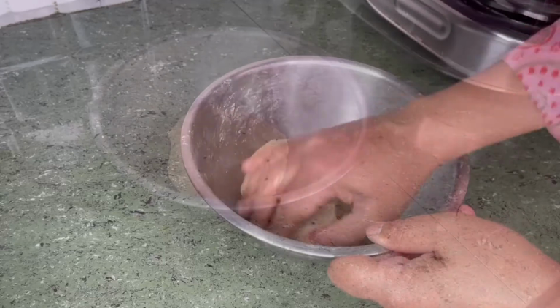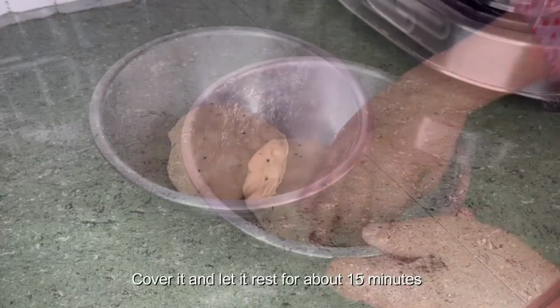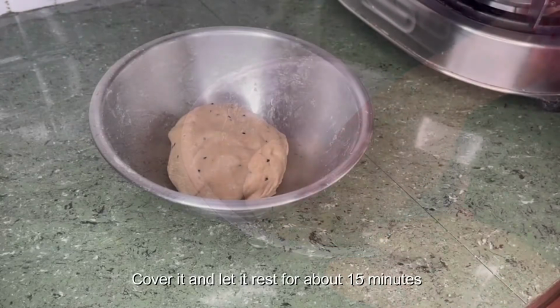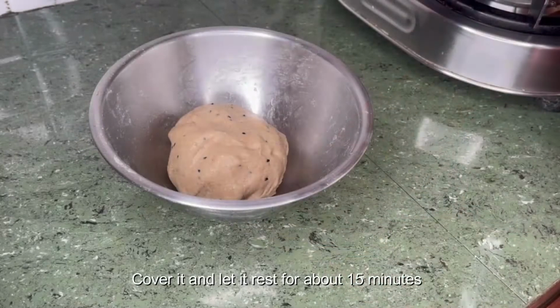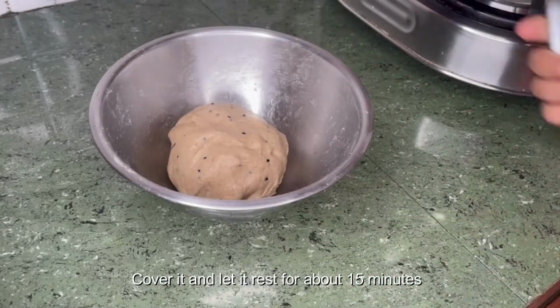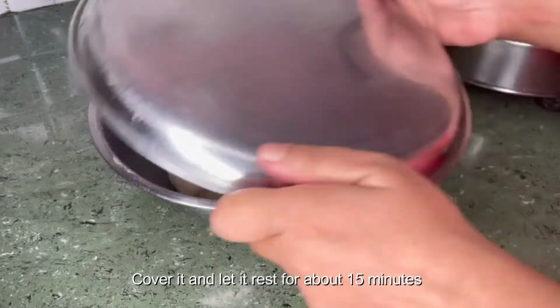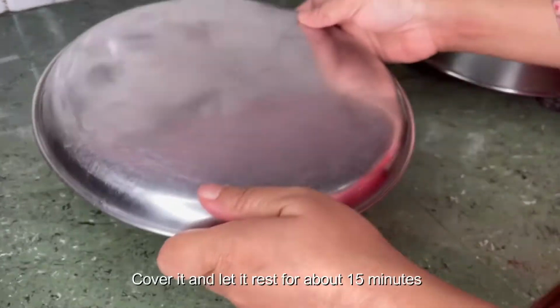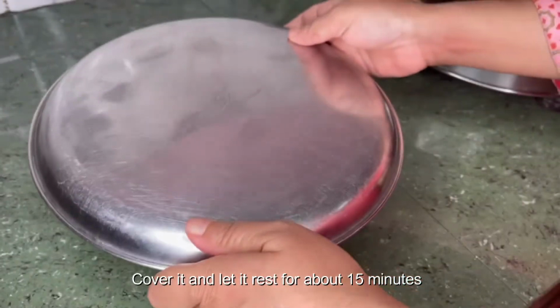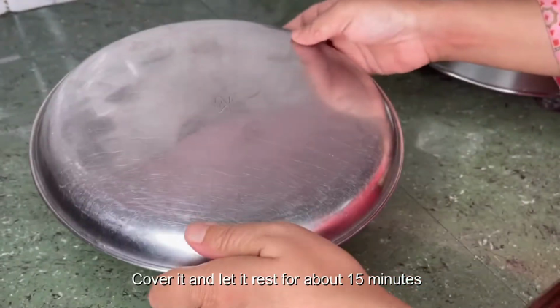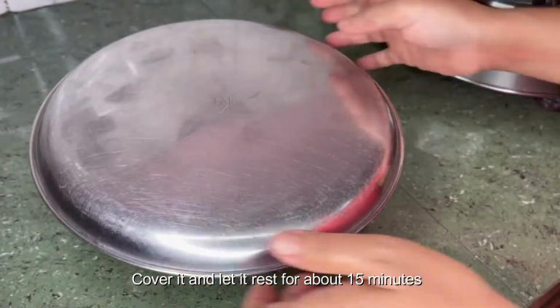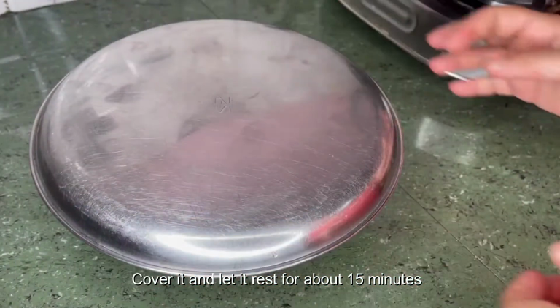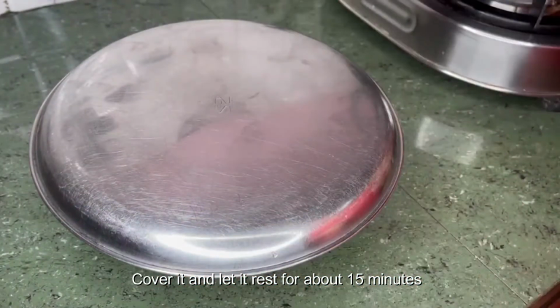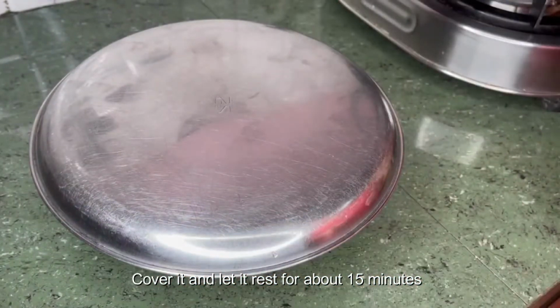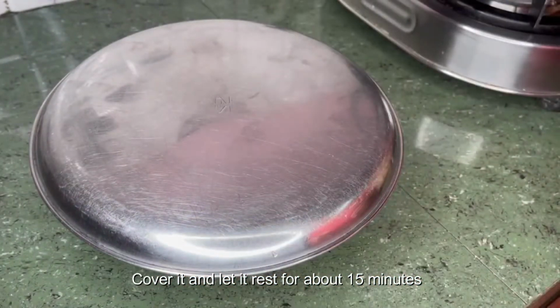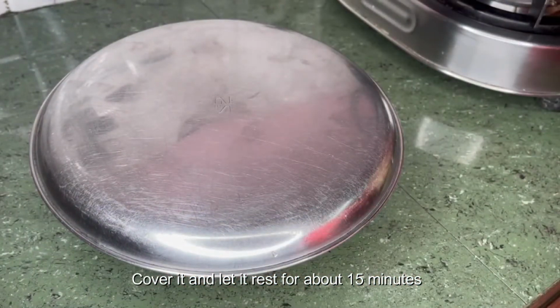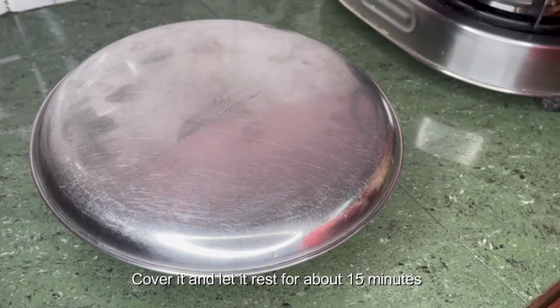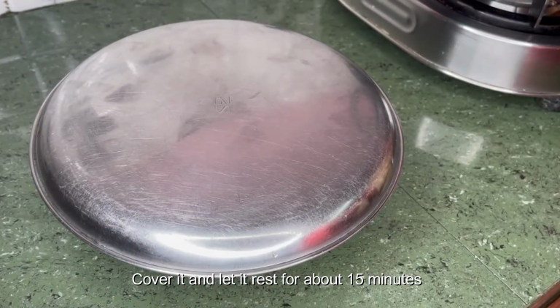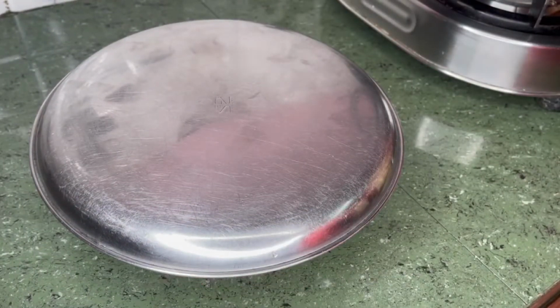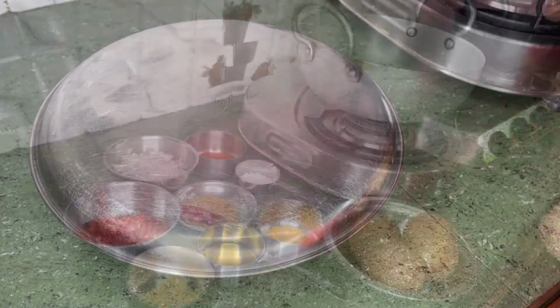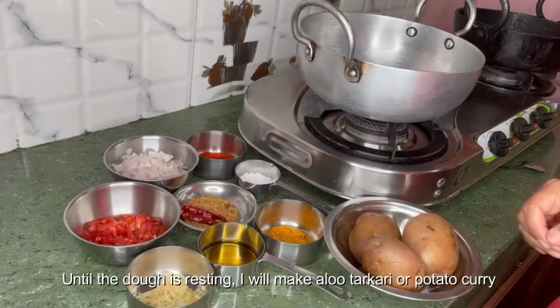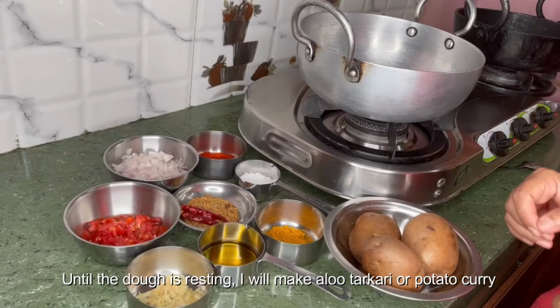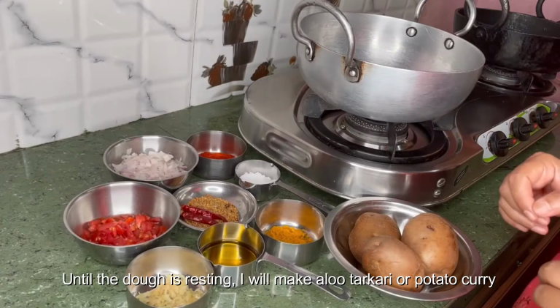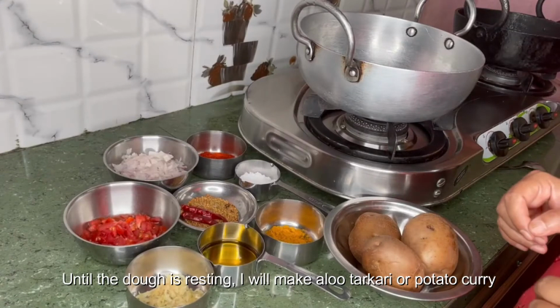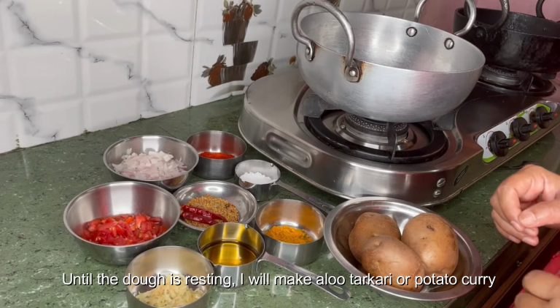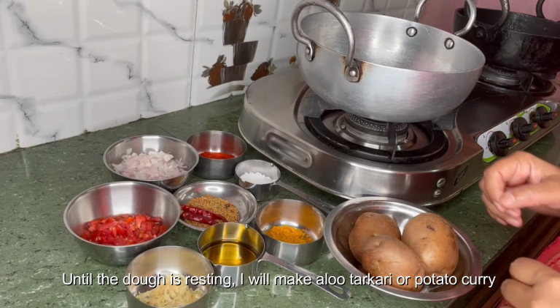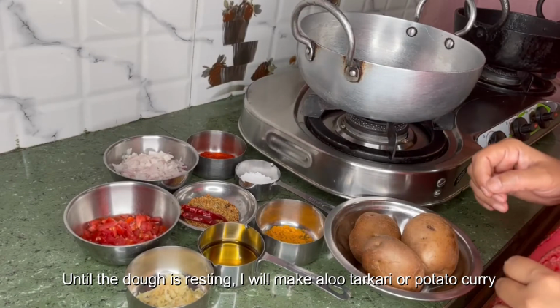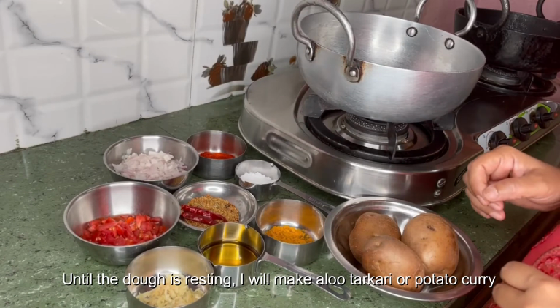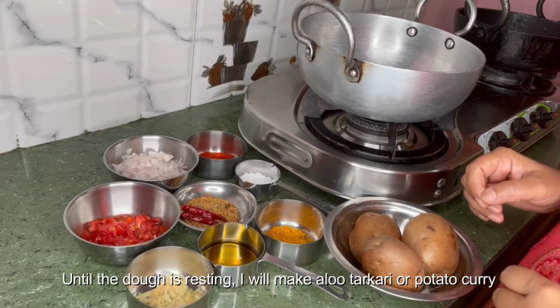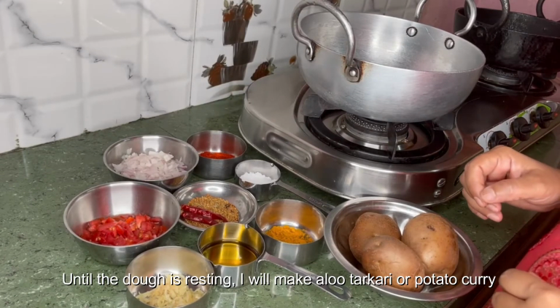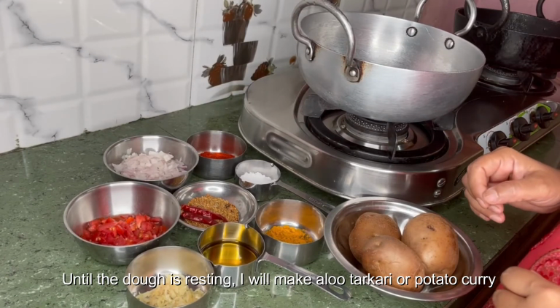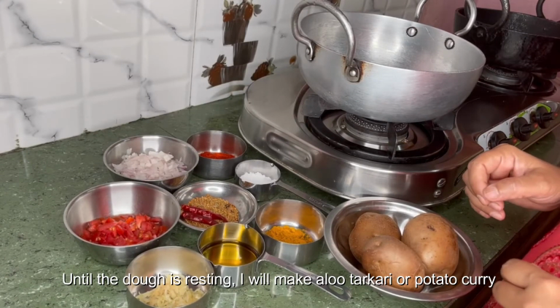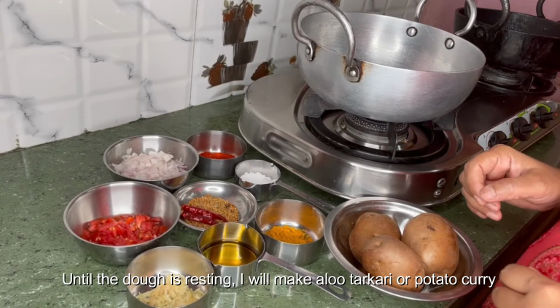Cover it and let the dough rest for about 15 minutes. Until the dough is resting, I will make aloo tarkari curry, or potato curry.